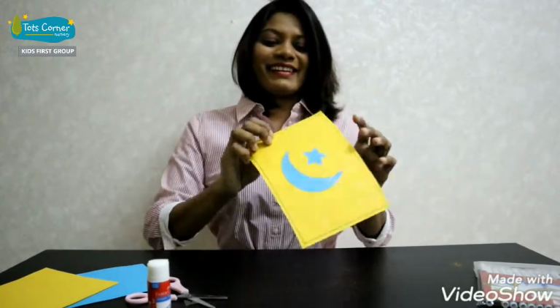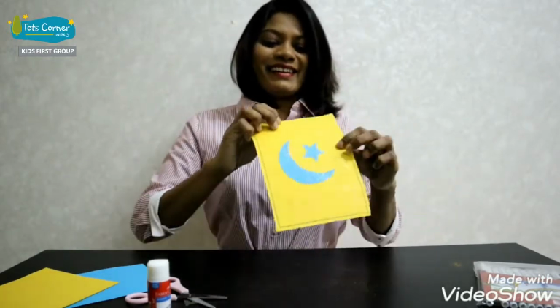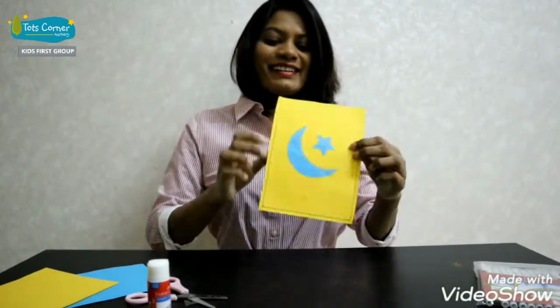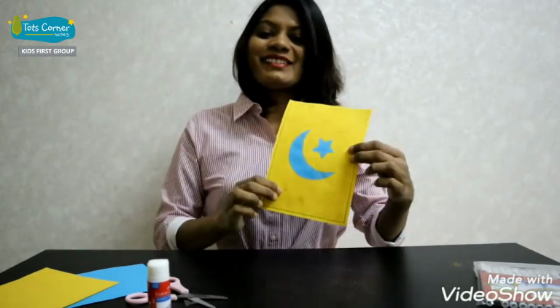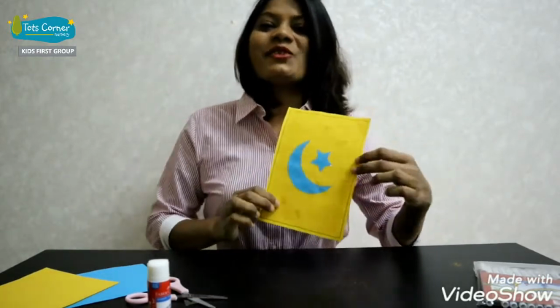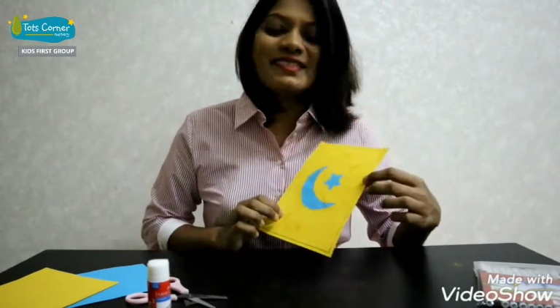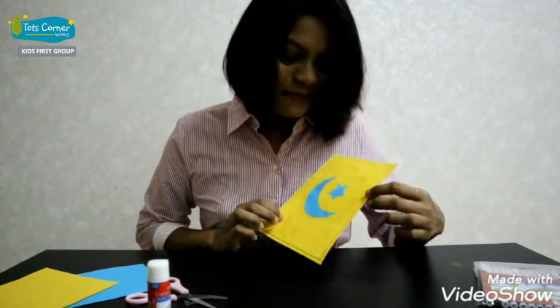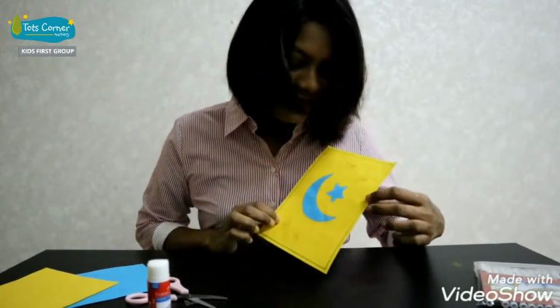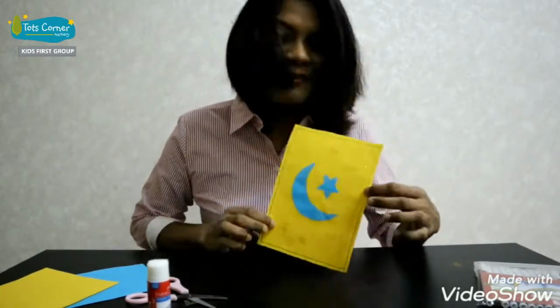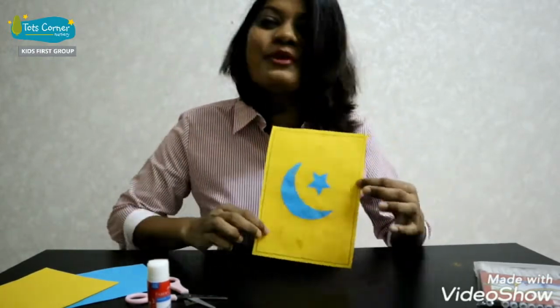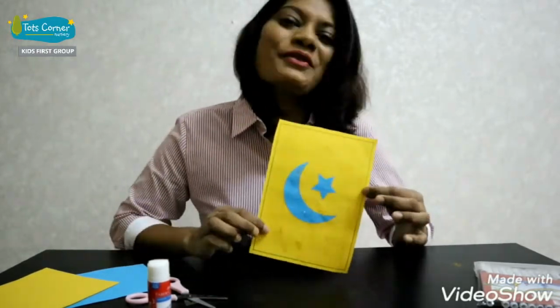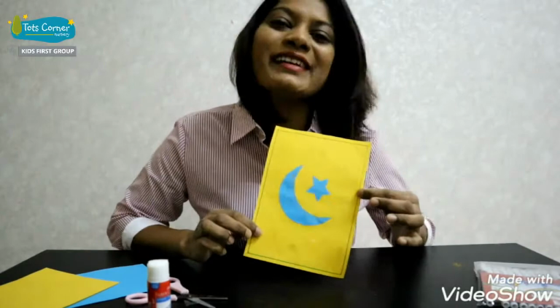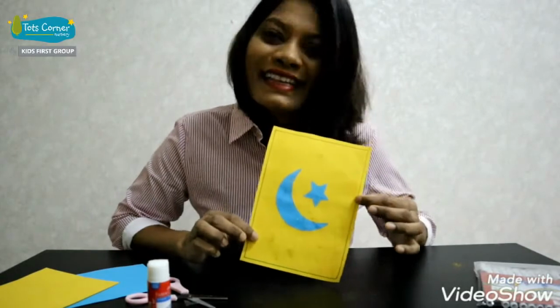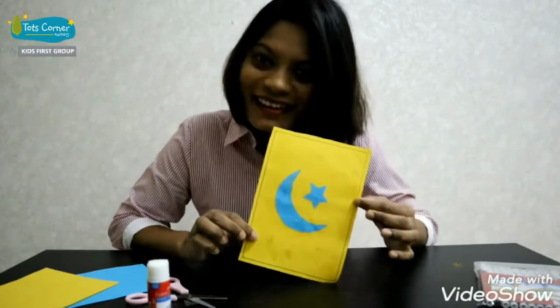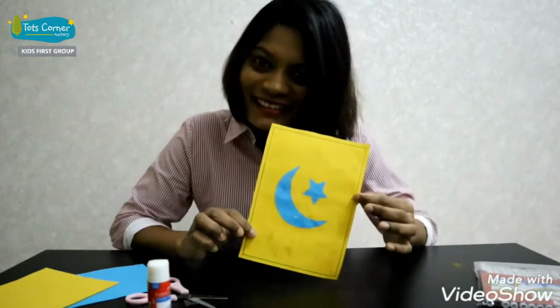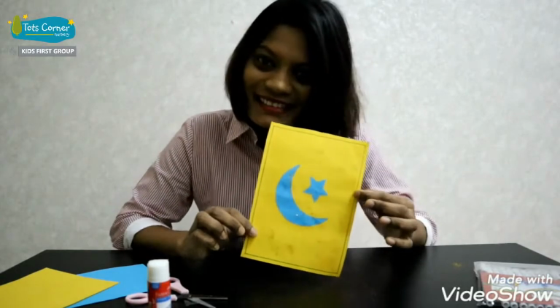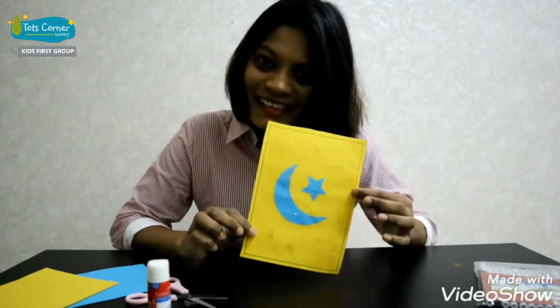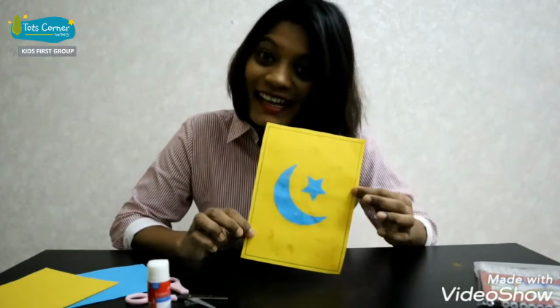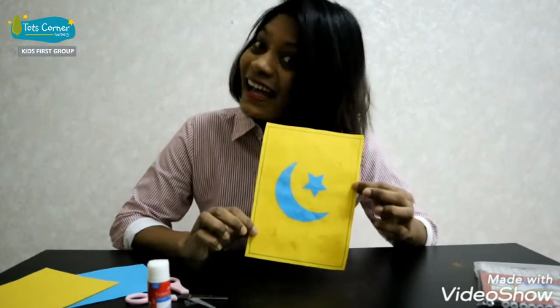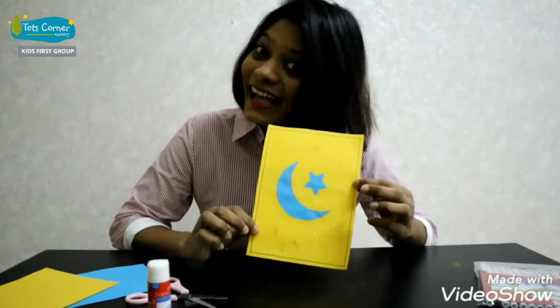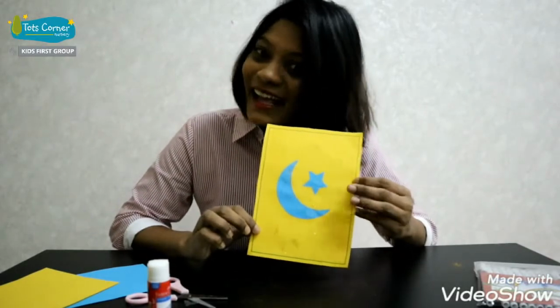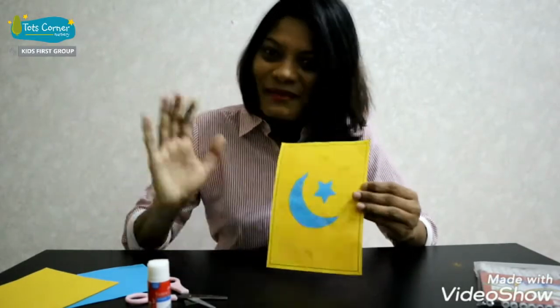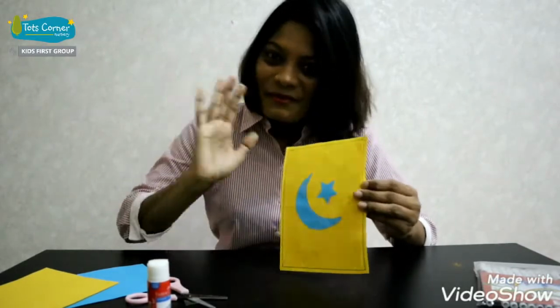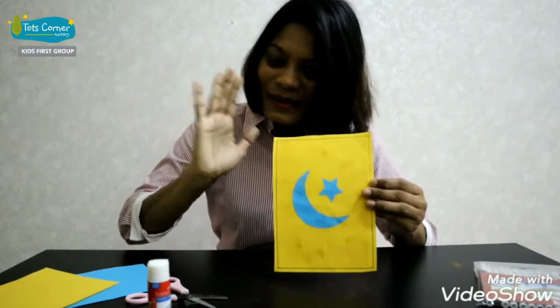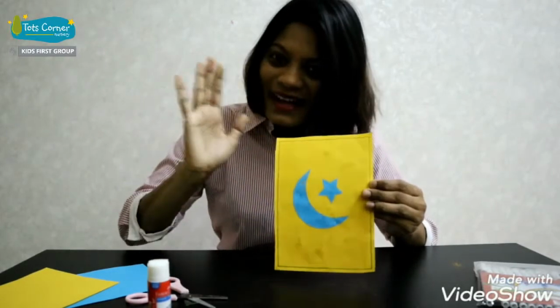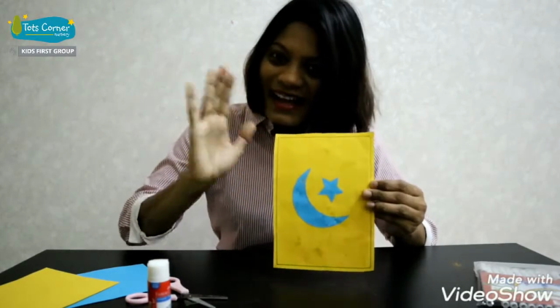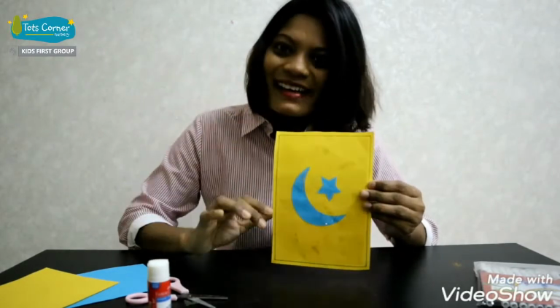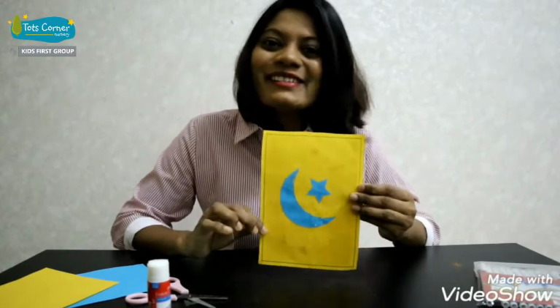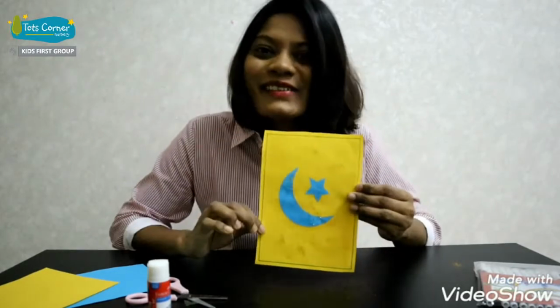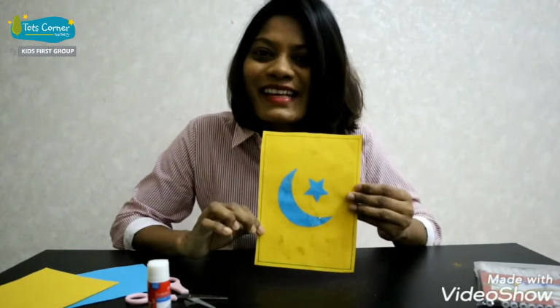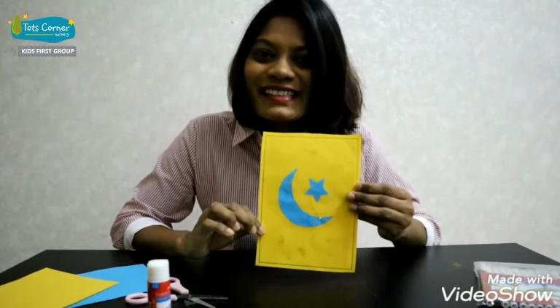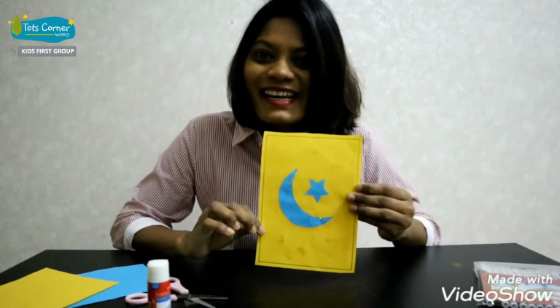This is your simple and beautiful Eid card. Bye-bye, see you on another day.